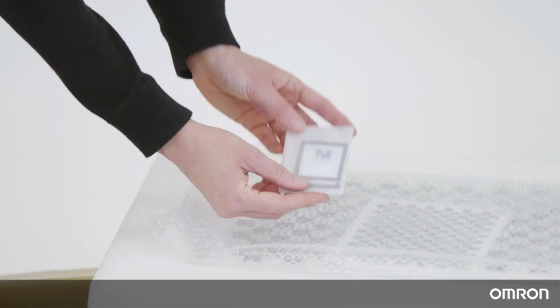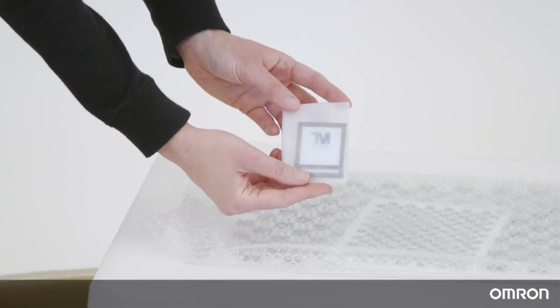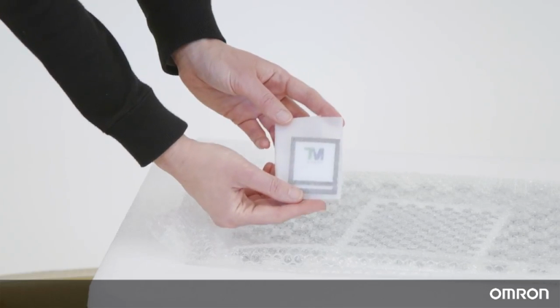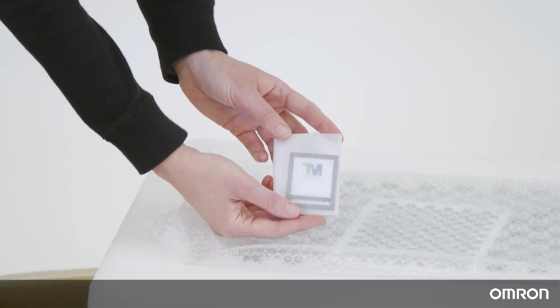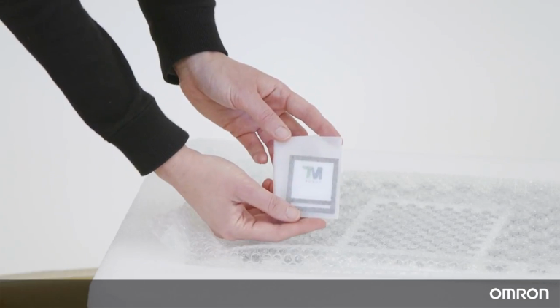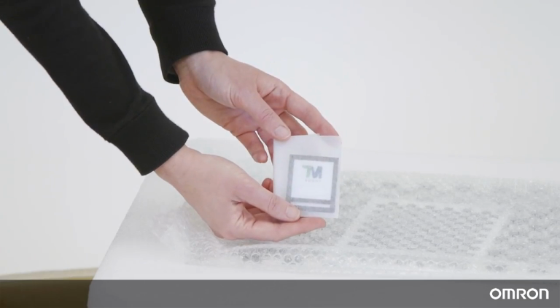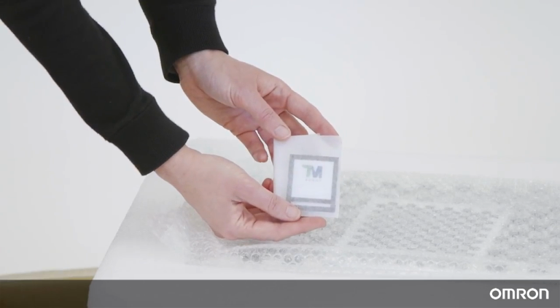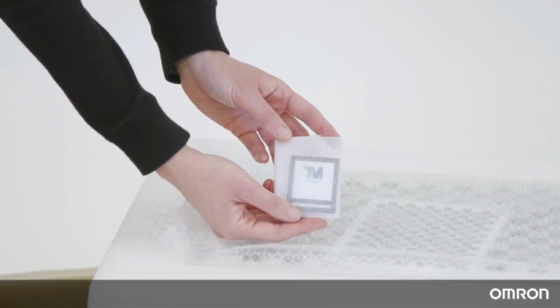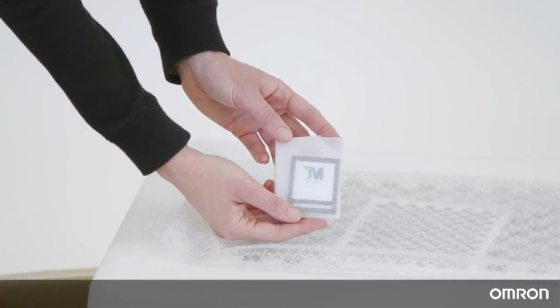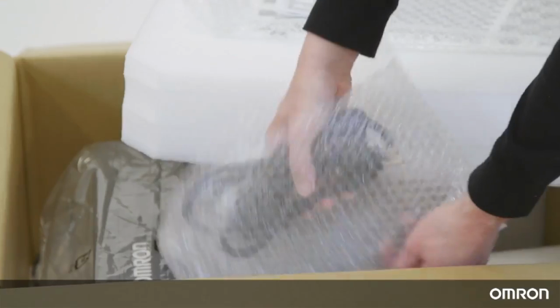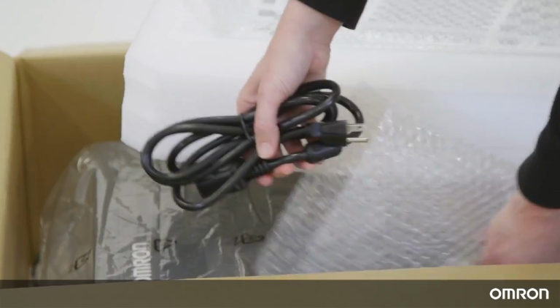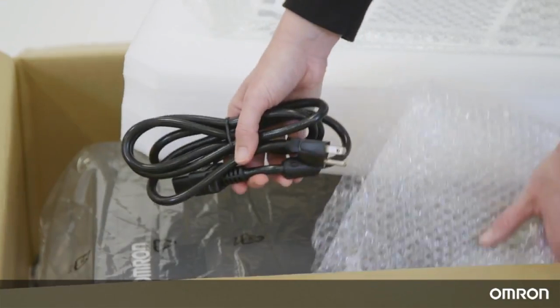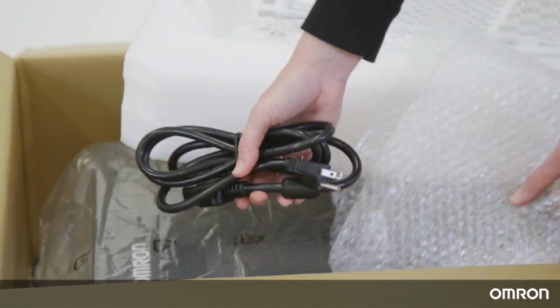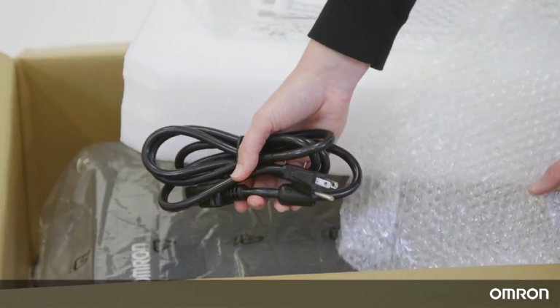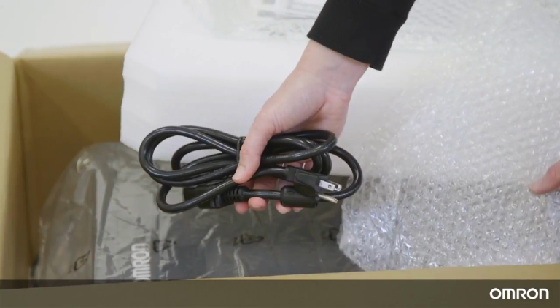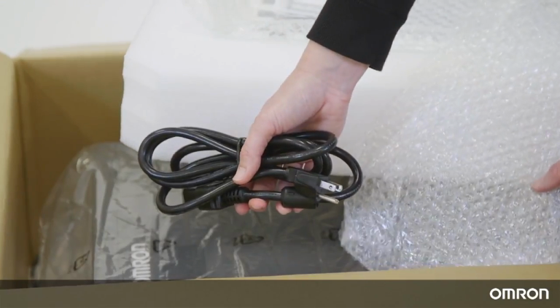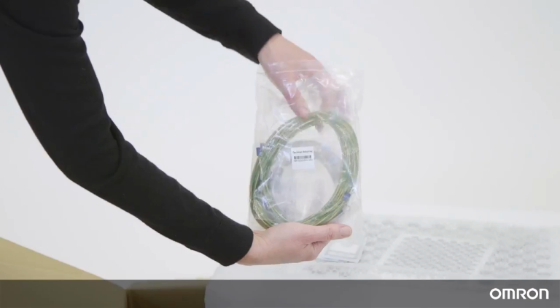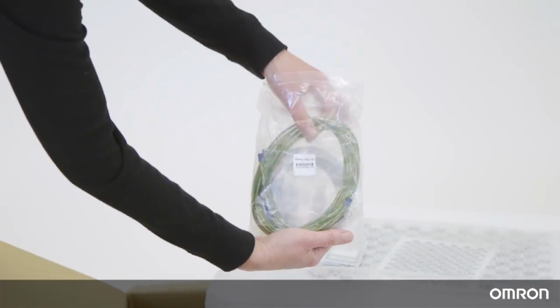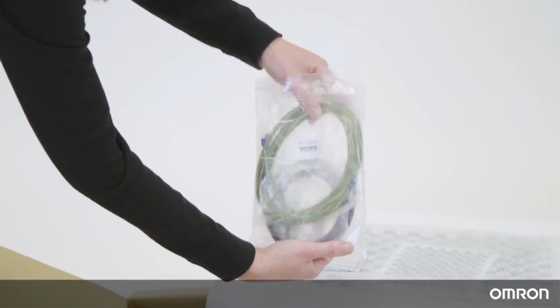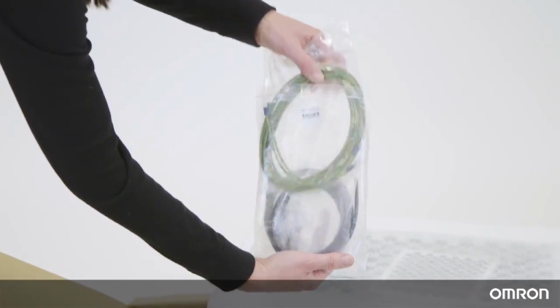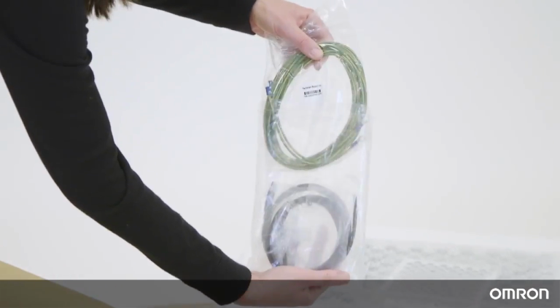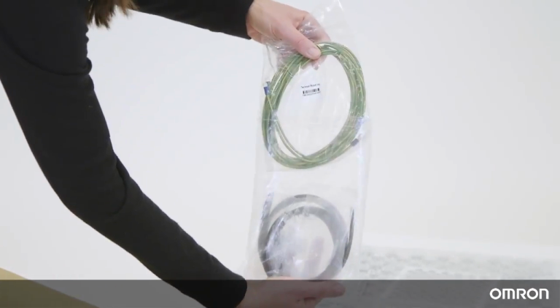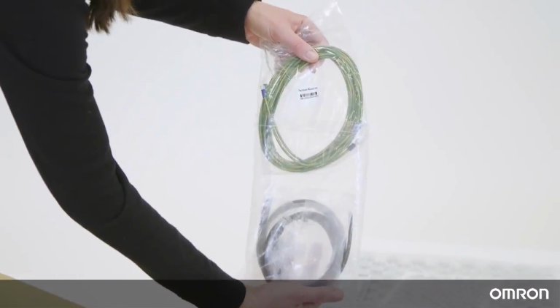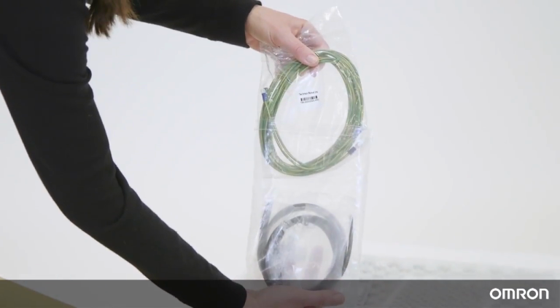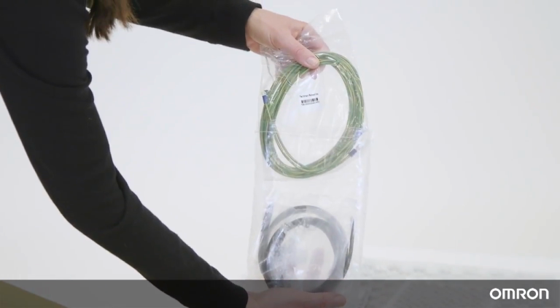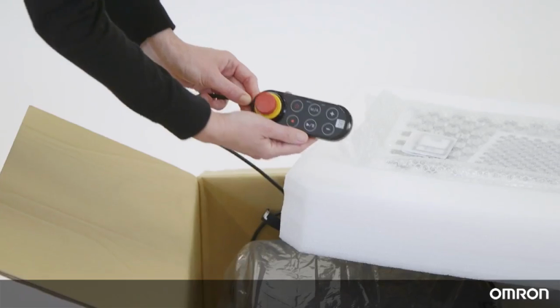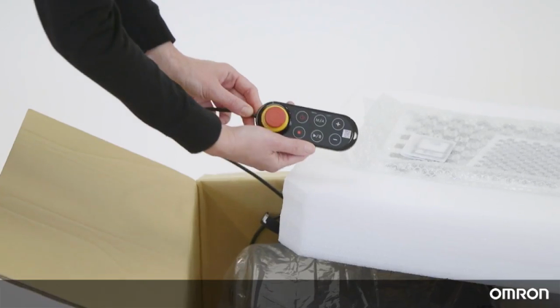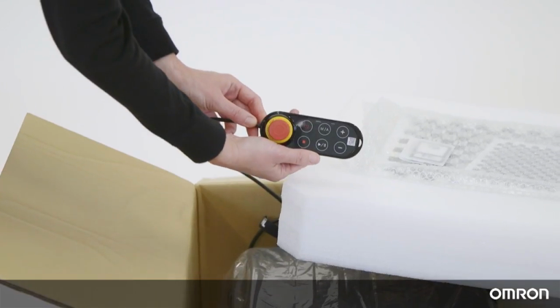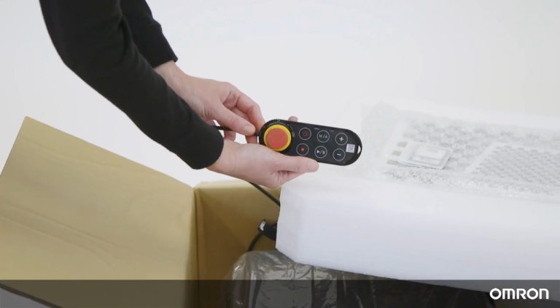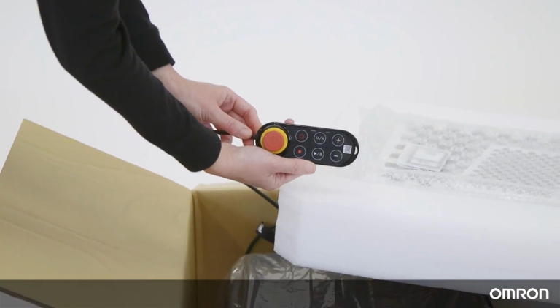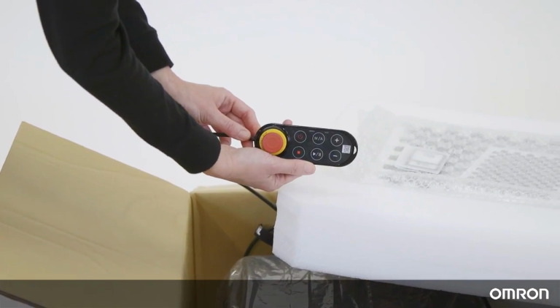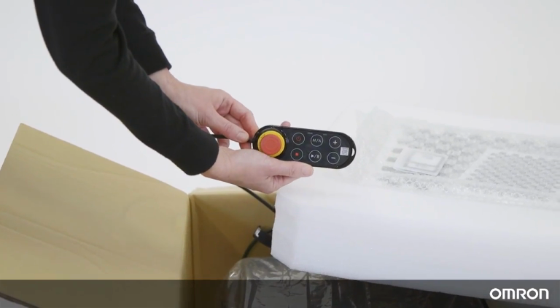Also included are two TM landmarks, a power cable, one pack of ground wire, and the robot stick.